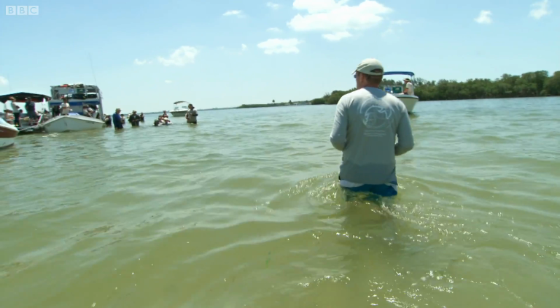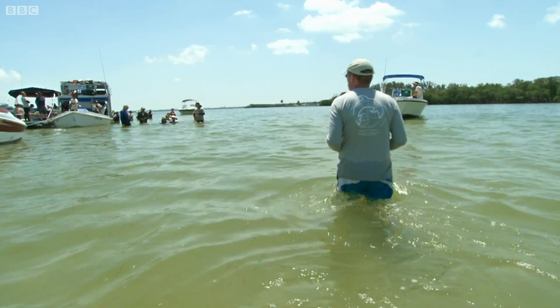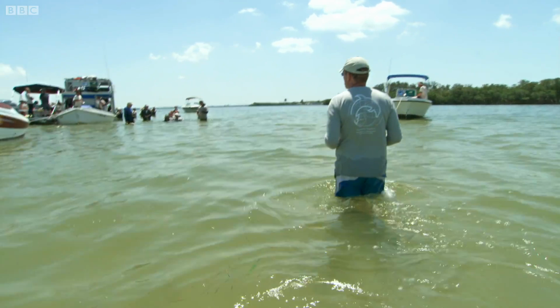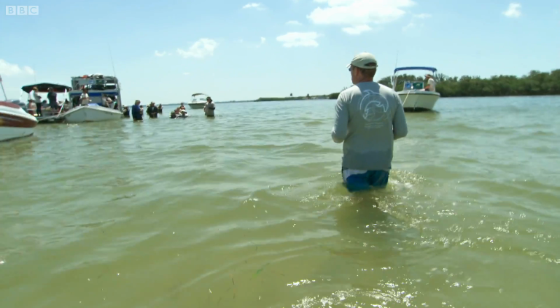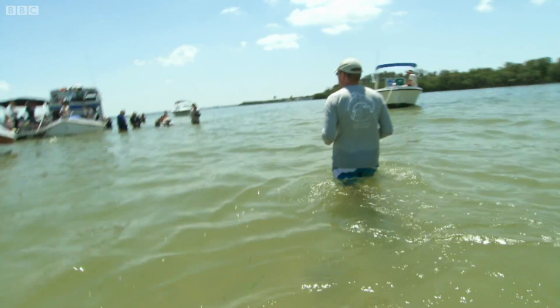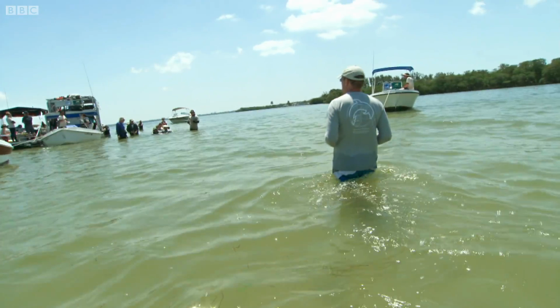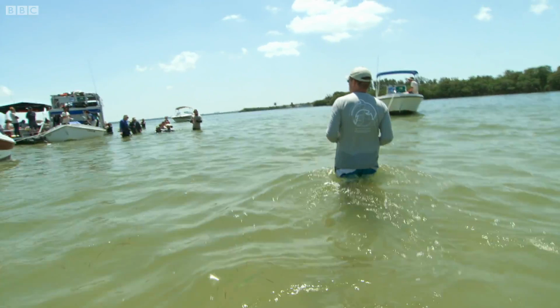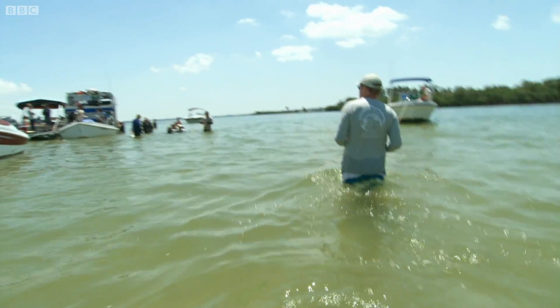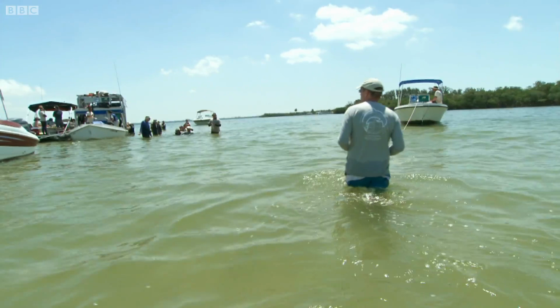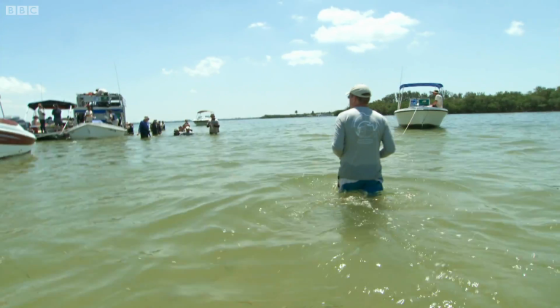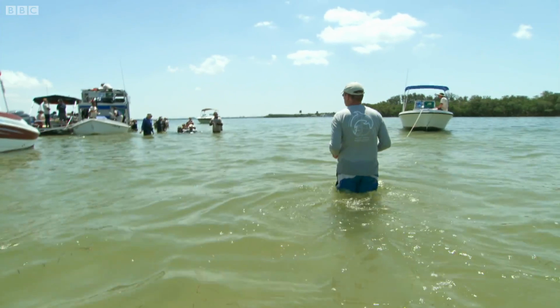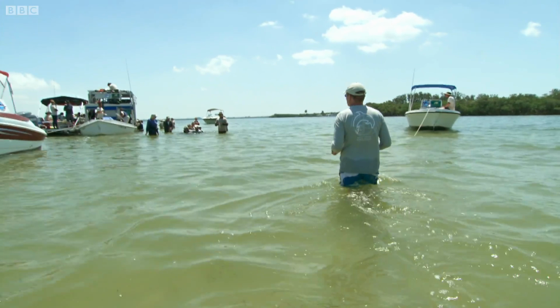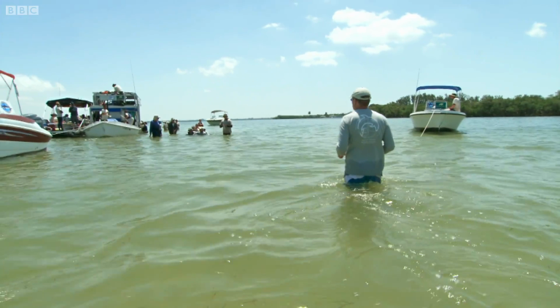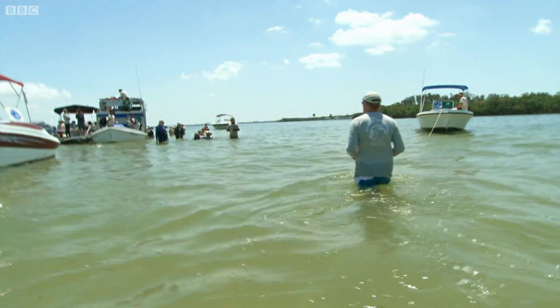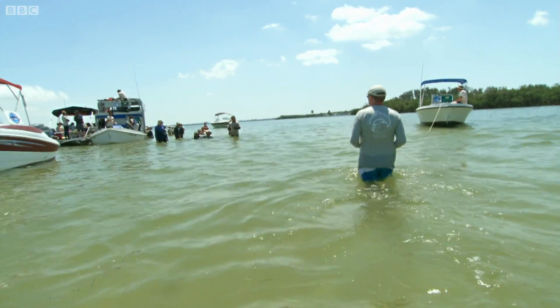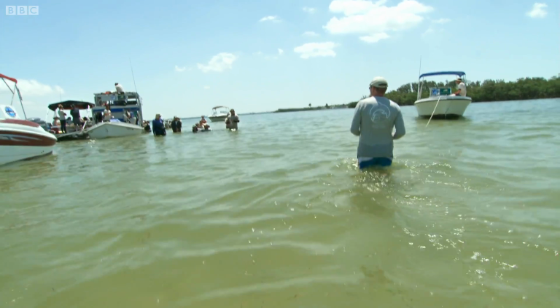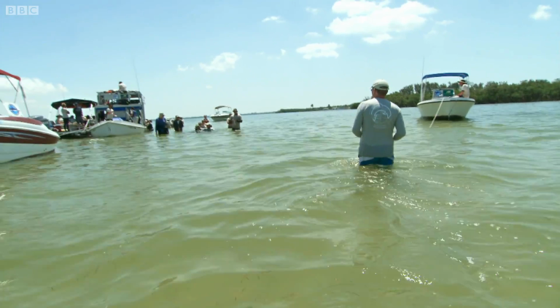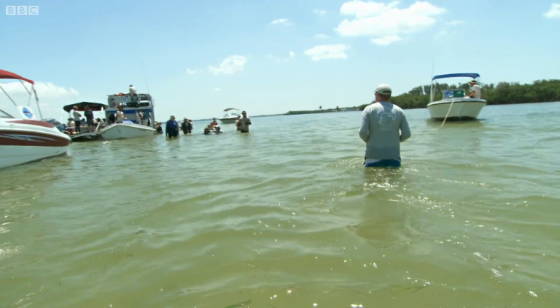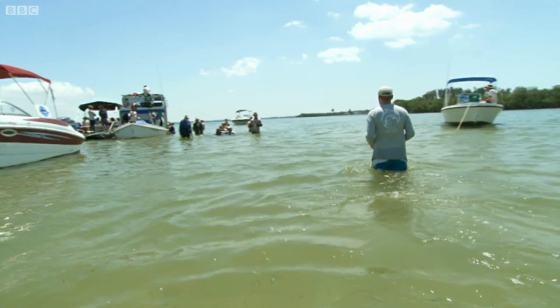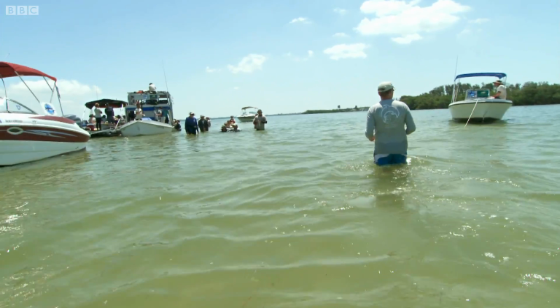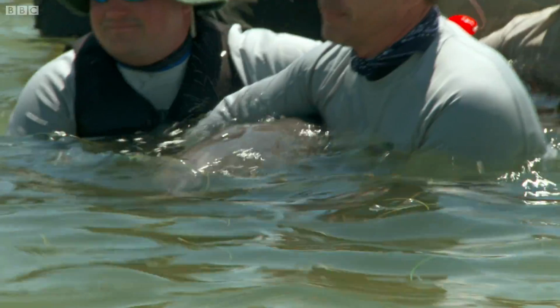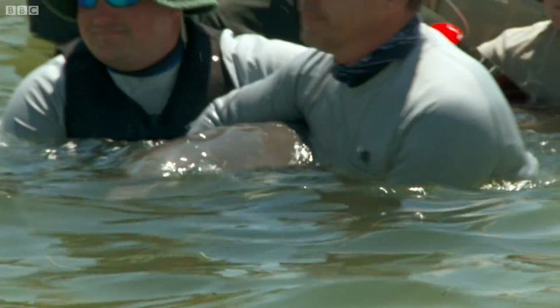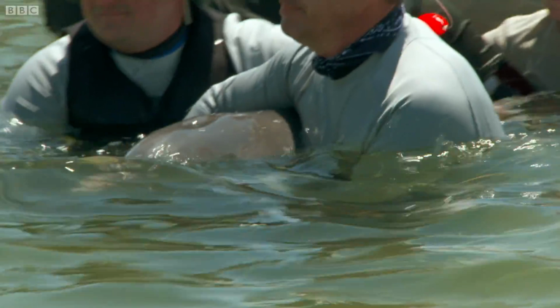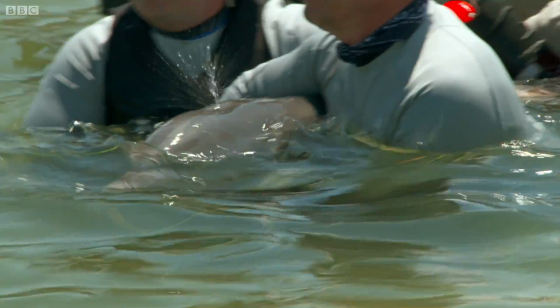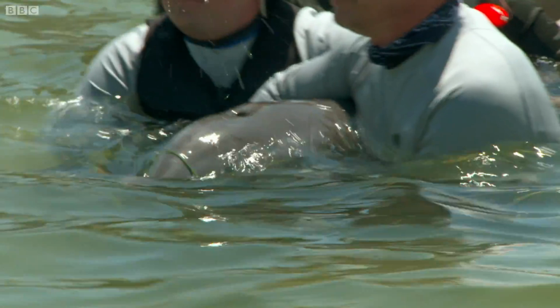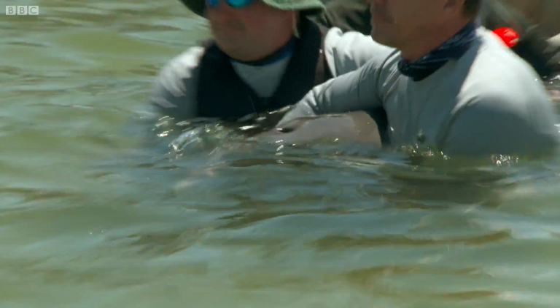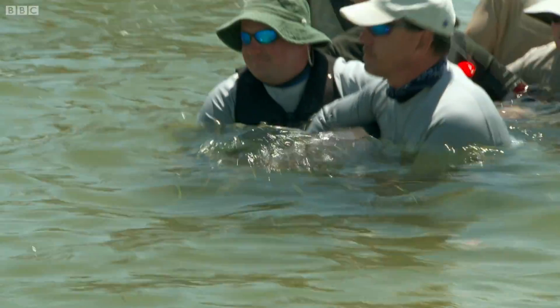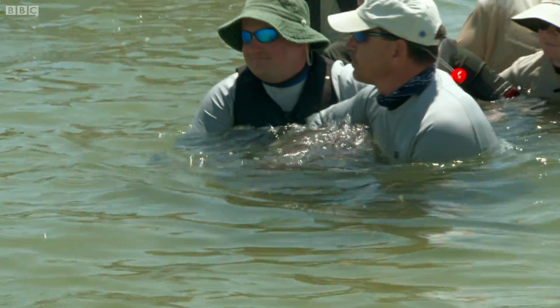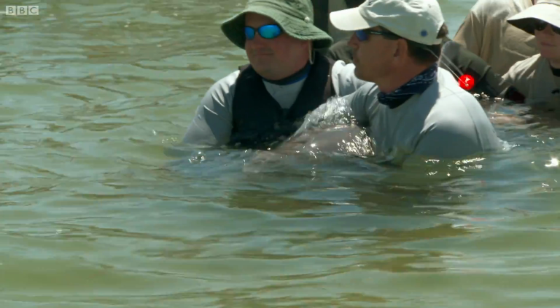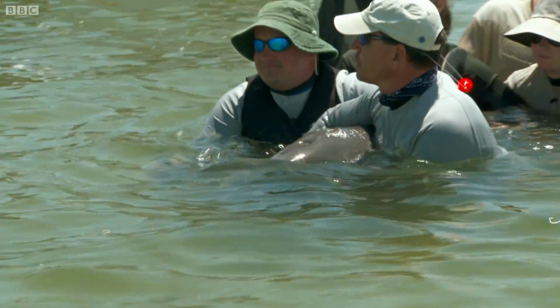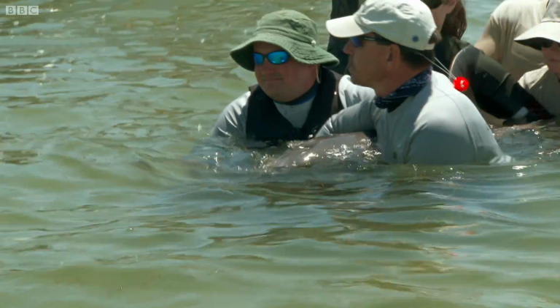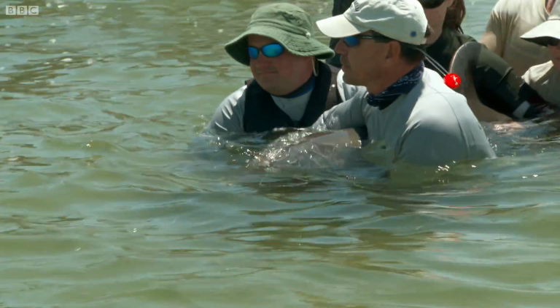A dolphin's been captured in shallow water. The team work rapidly to minimize distress to the animal.